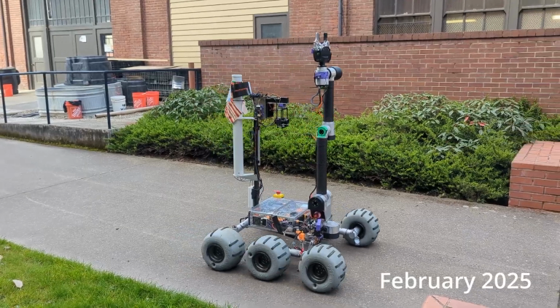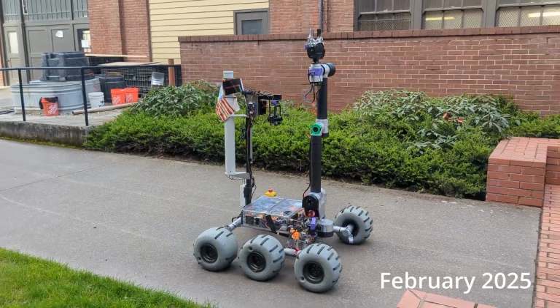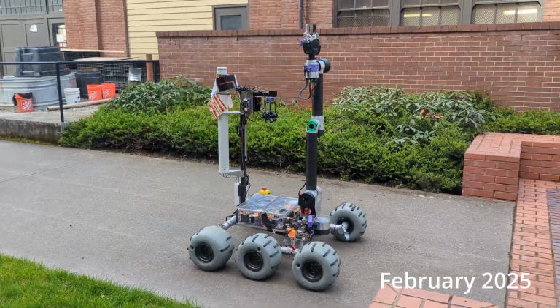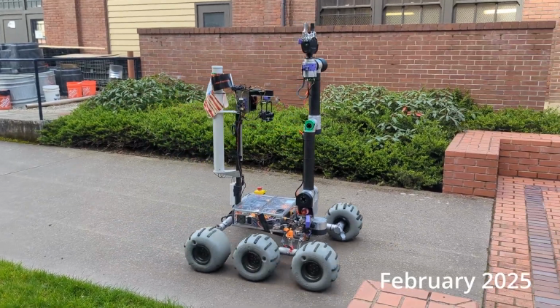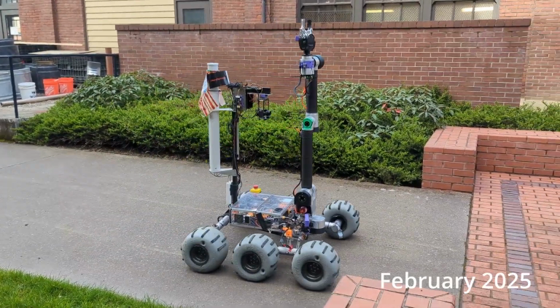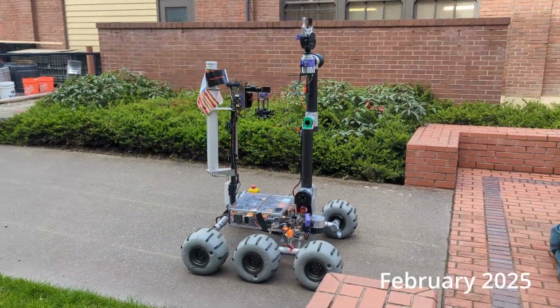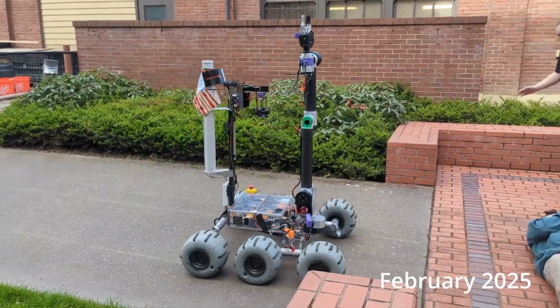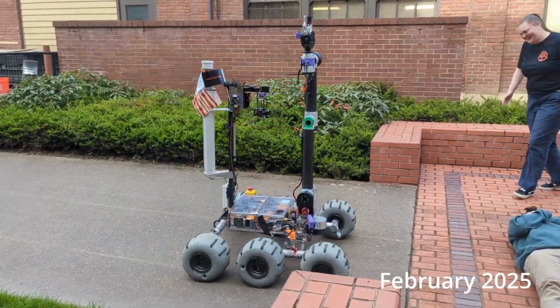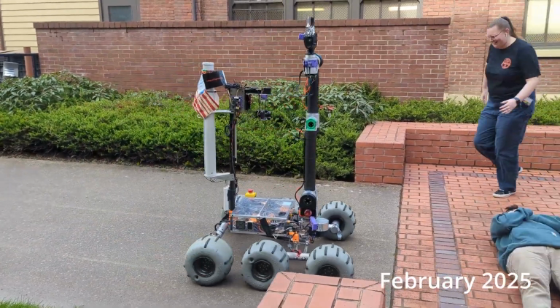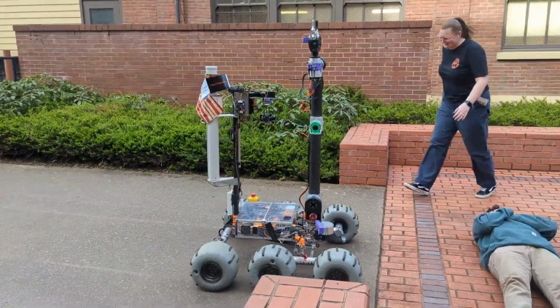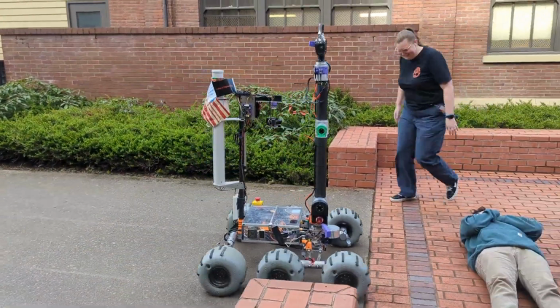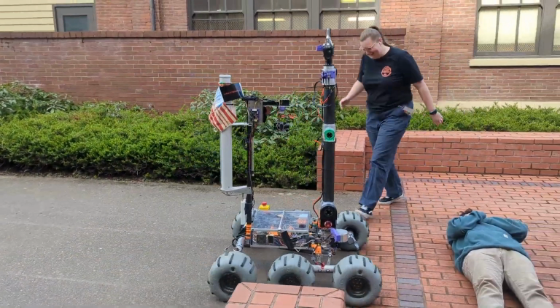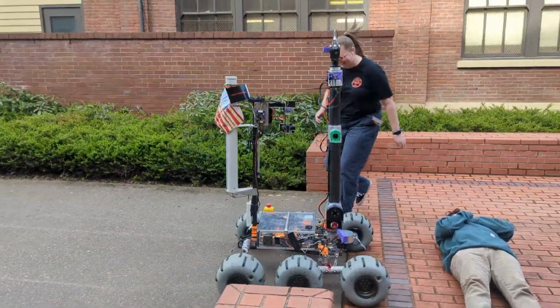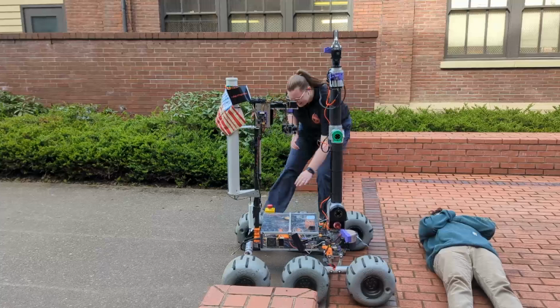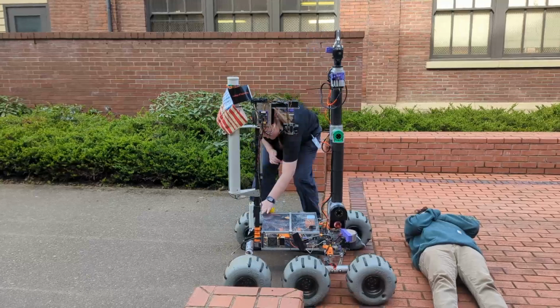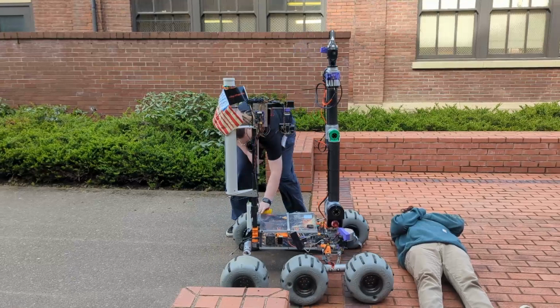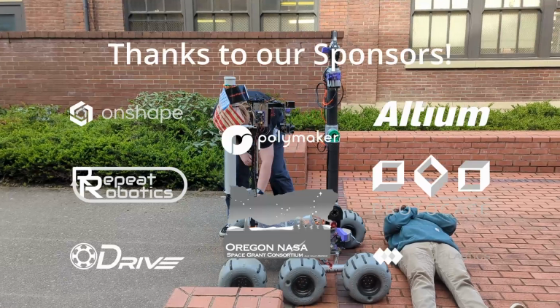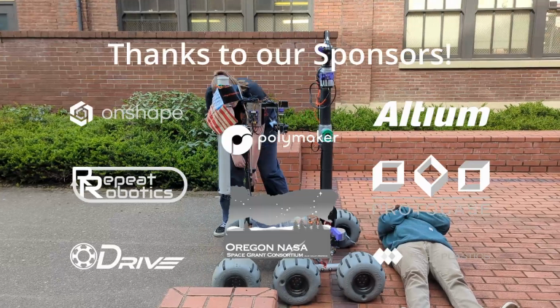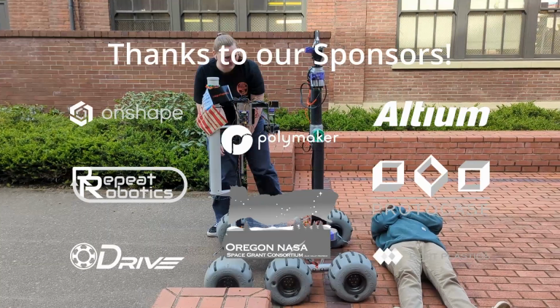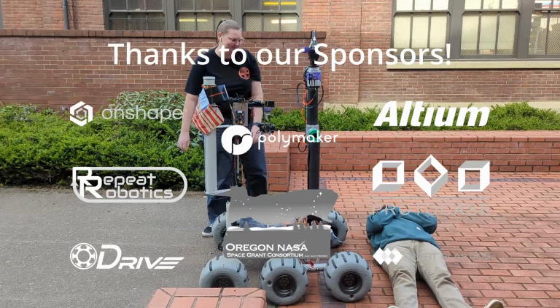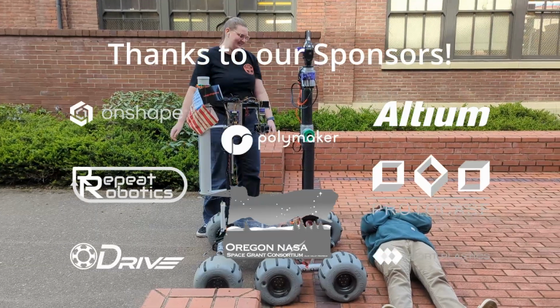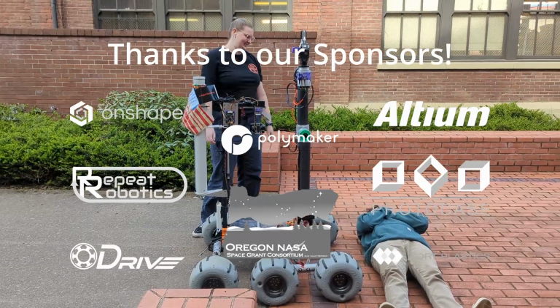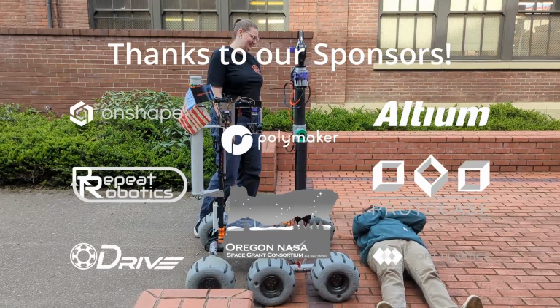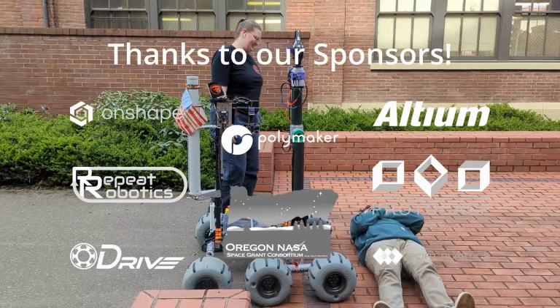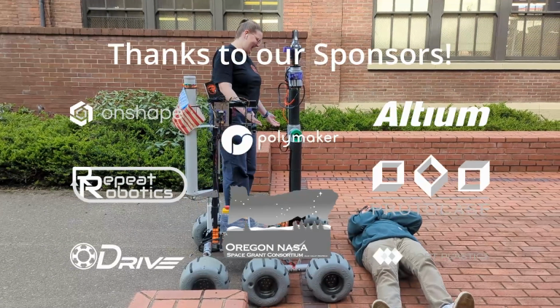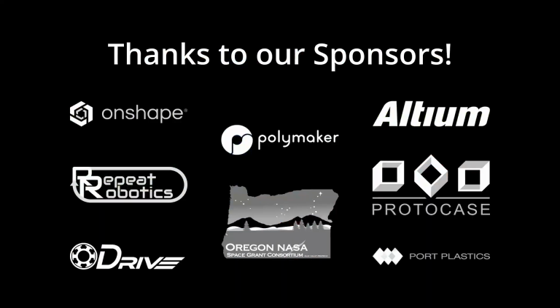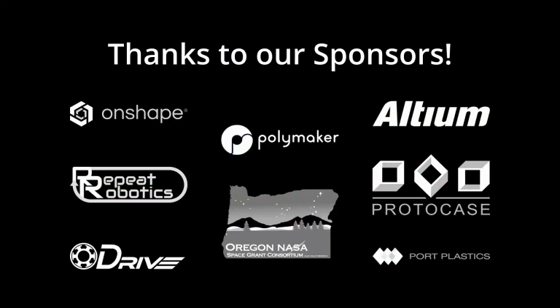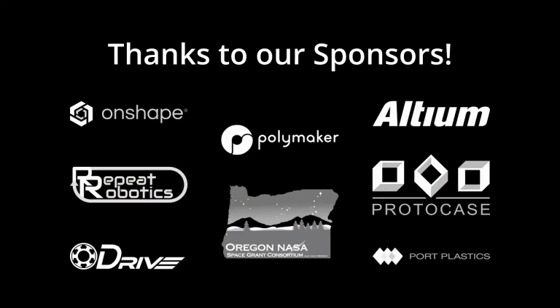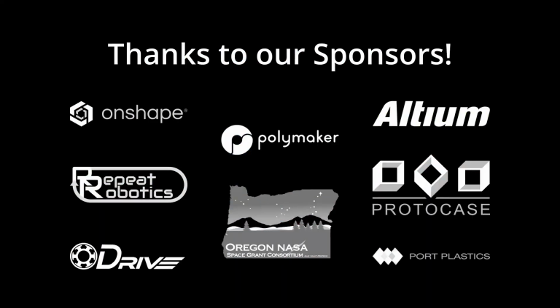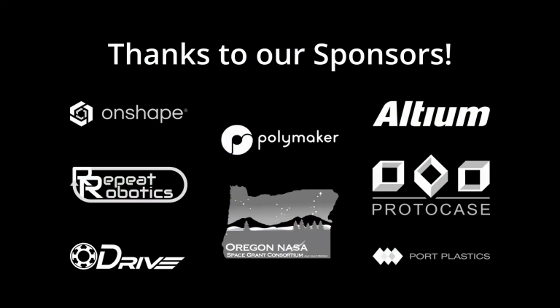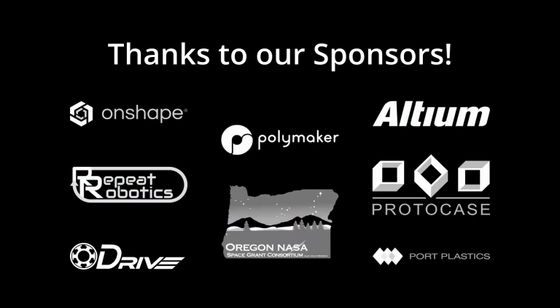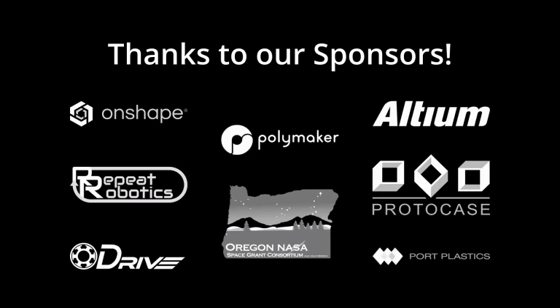Our team has been working hard this year in preparation for URC 2025, and is excited to see what competition has in store. Thank you.